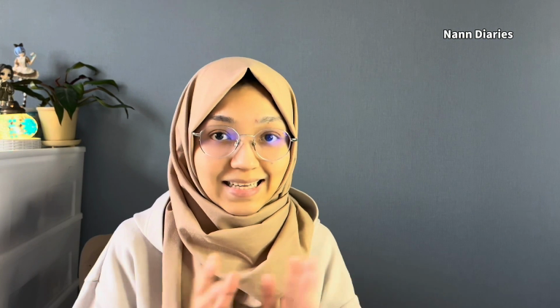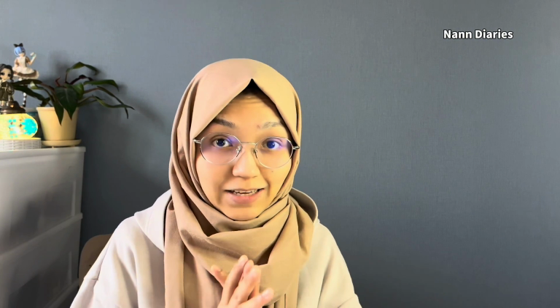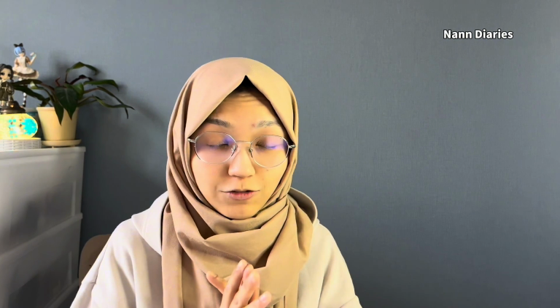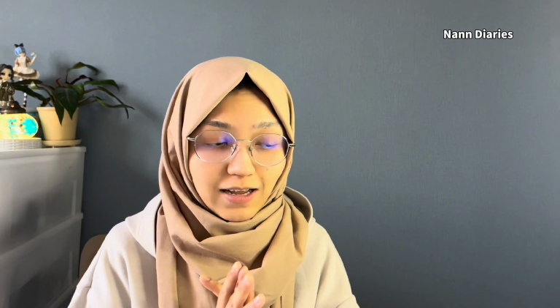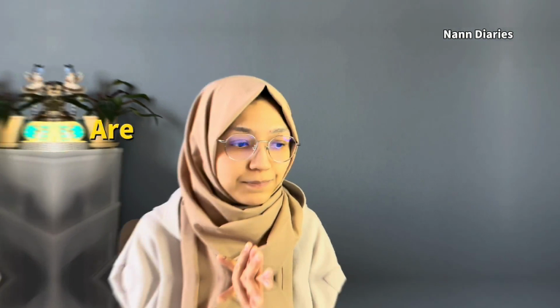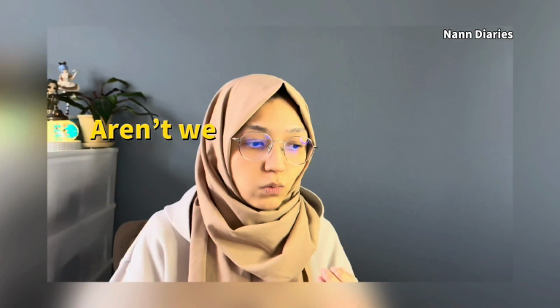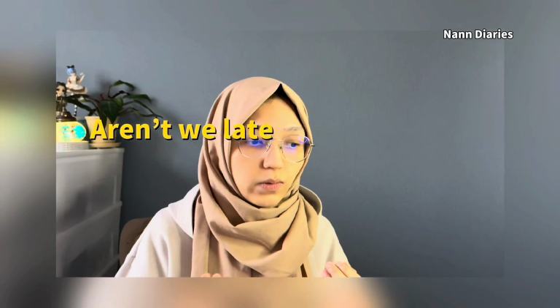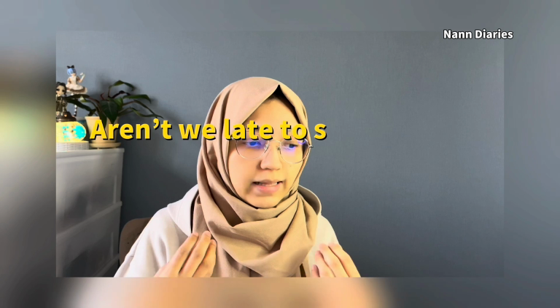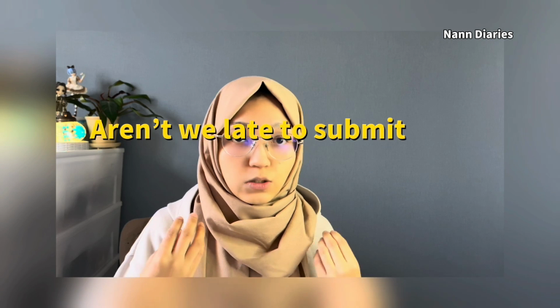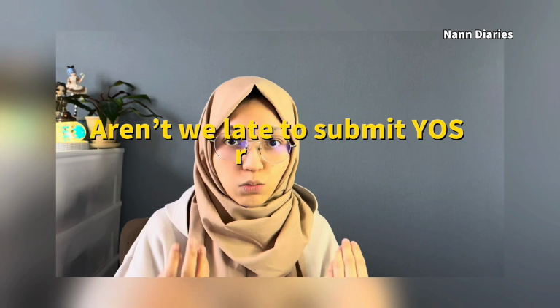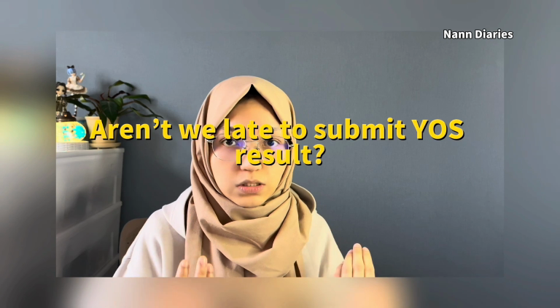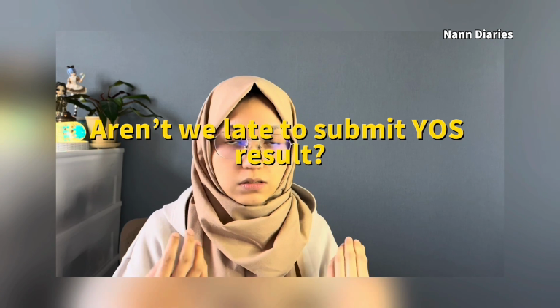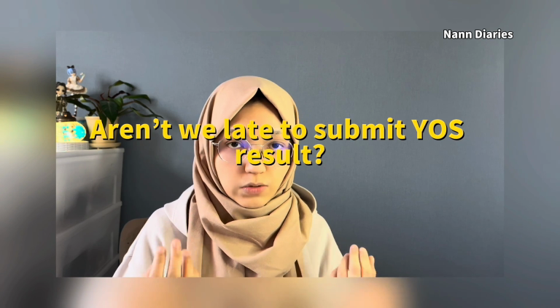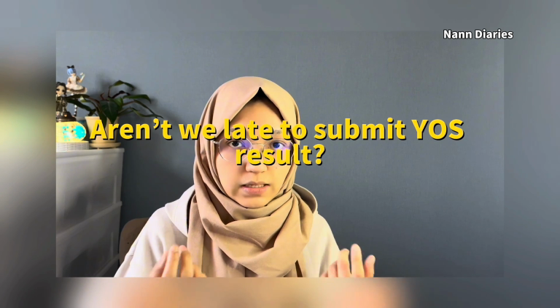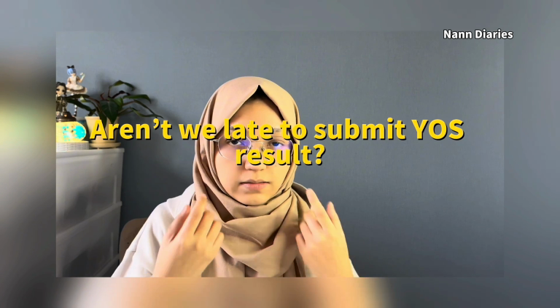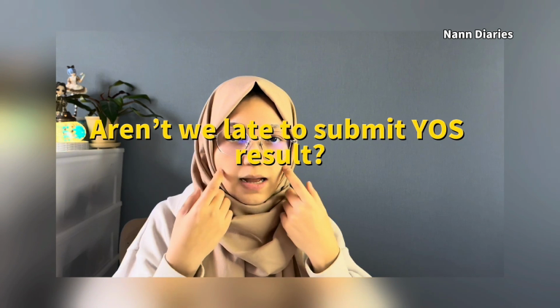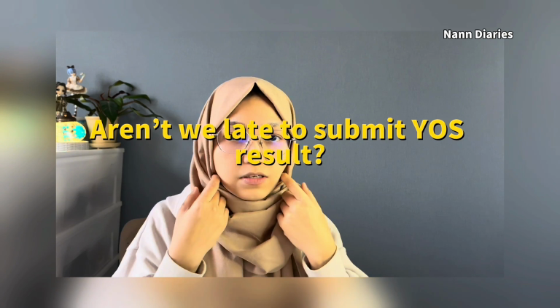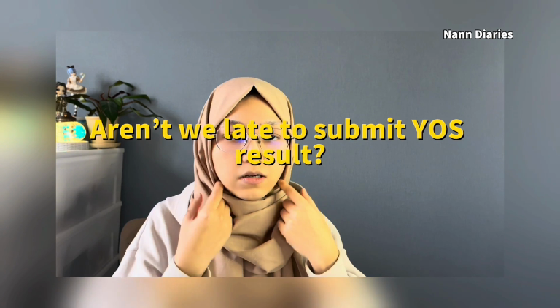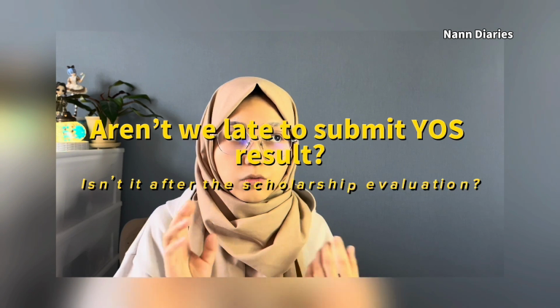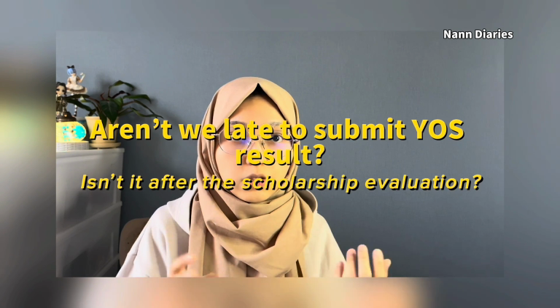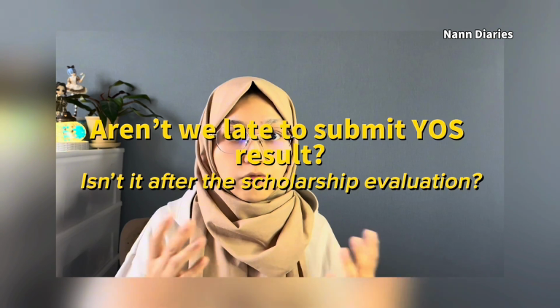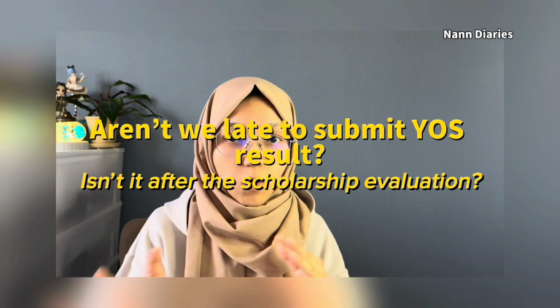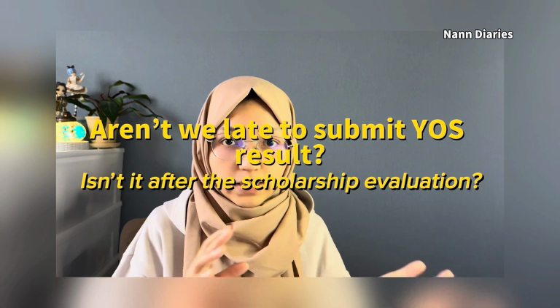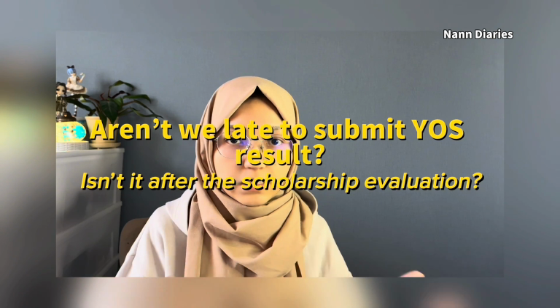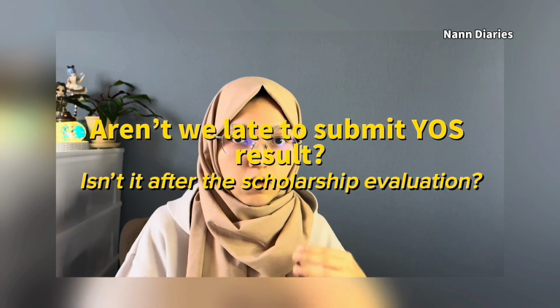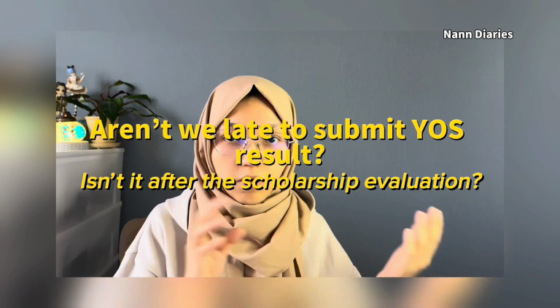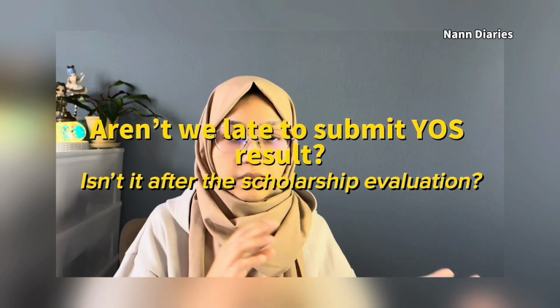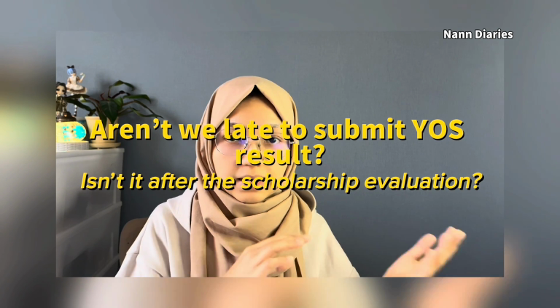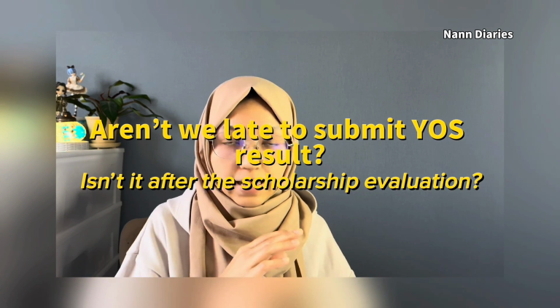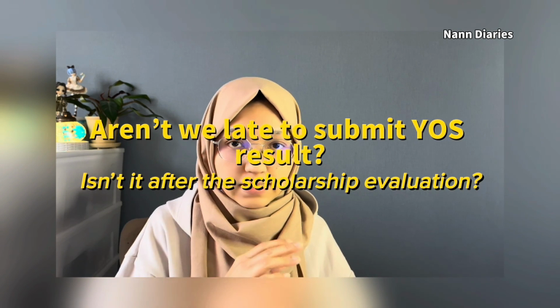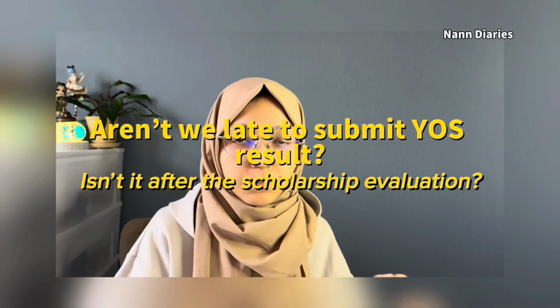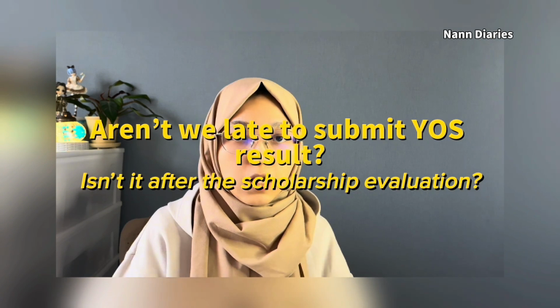Taking the YÖS exam is an advantage for getting into a good public university. Very good, high-level, top-tier universities always ask for the YÖS exam, SAT, or IELTS. So I think that's clear now.